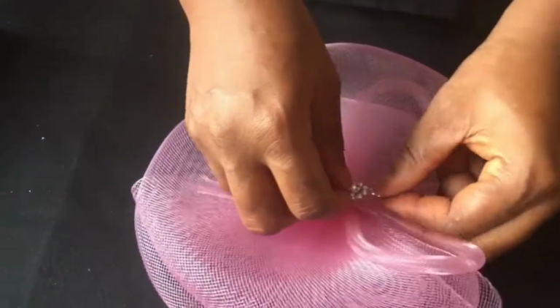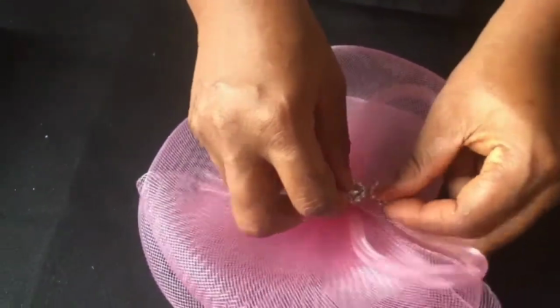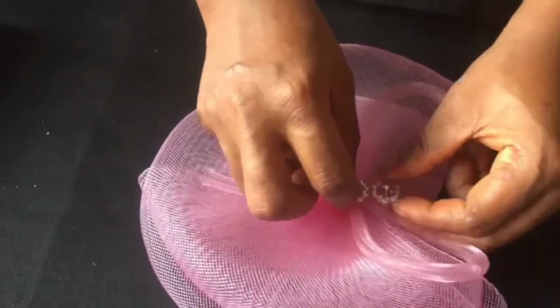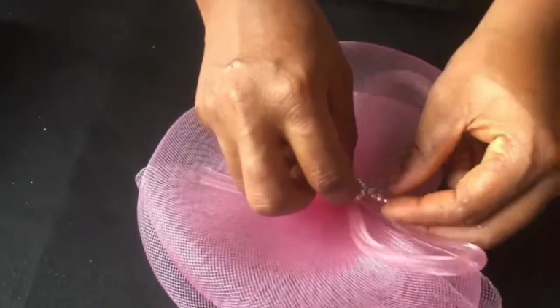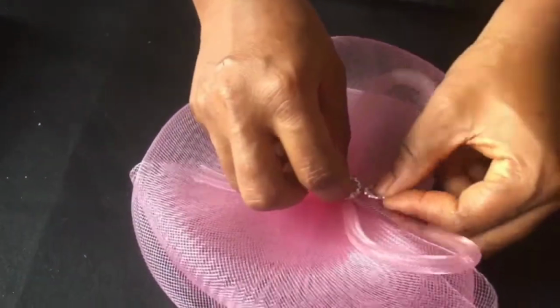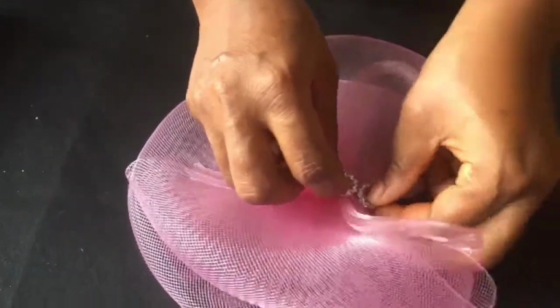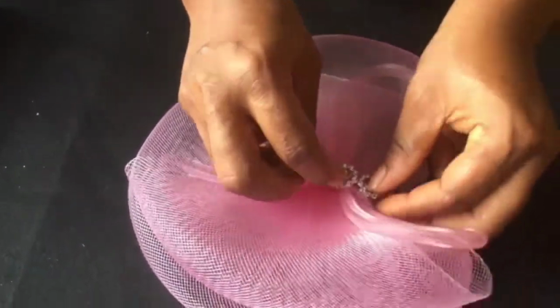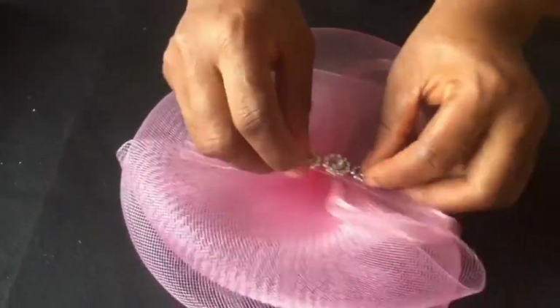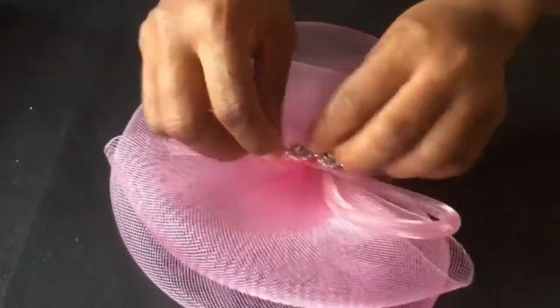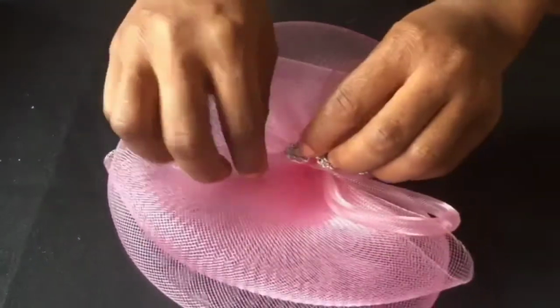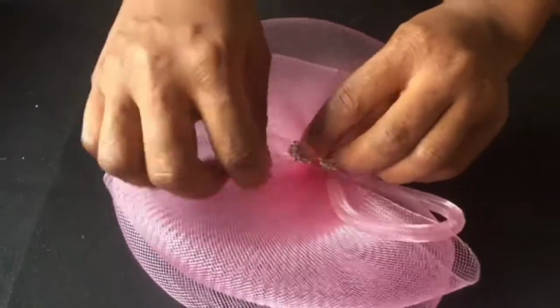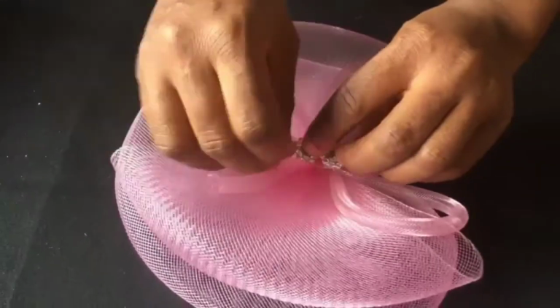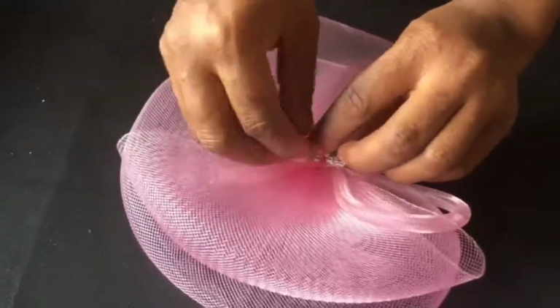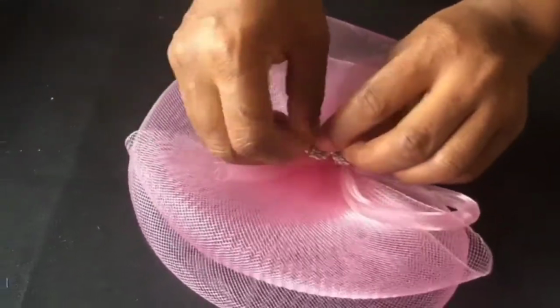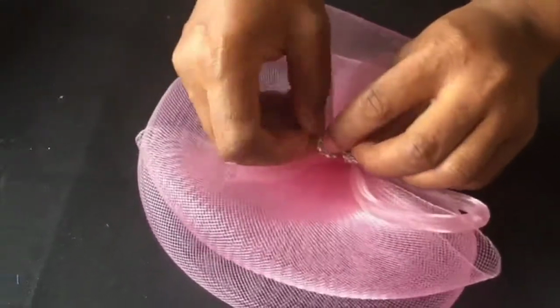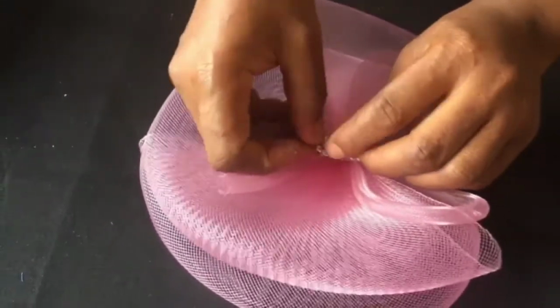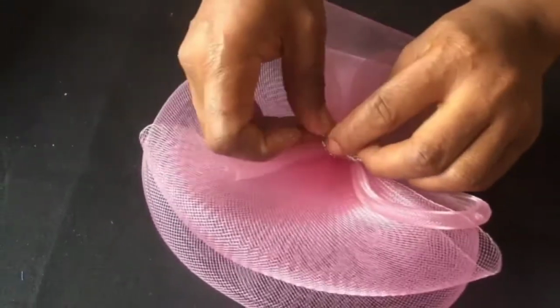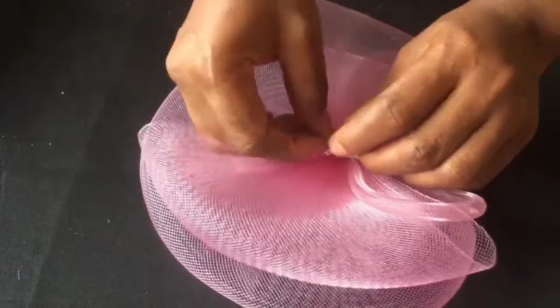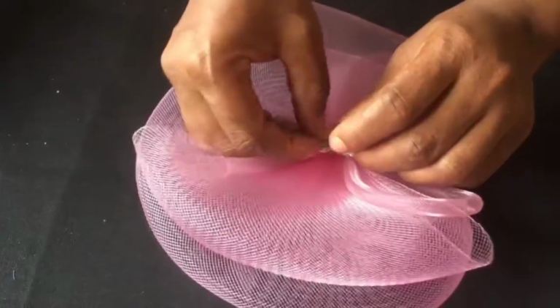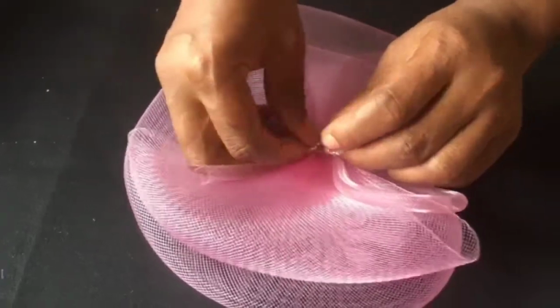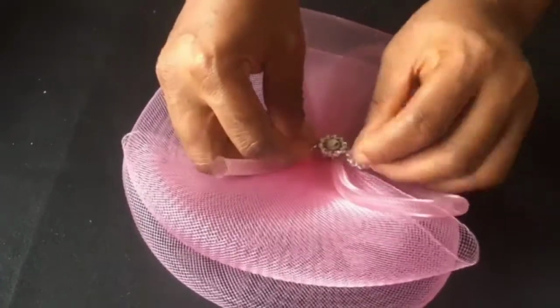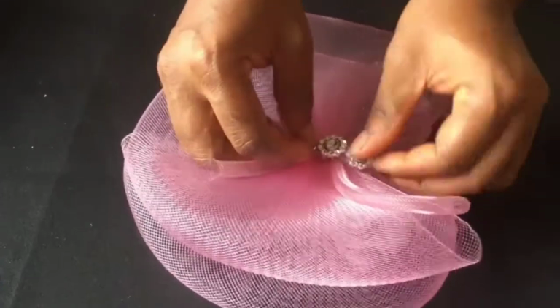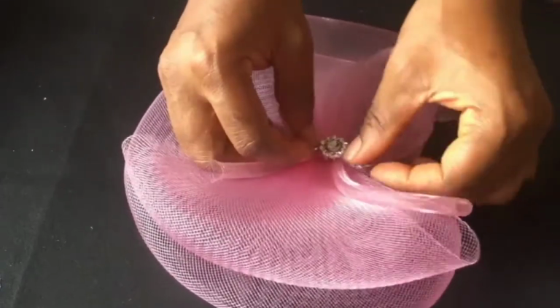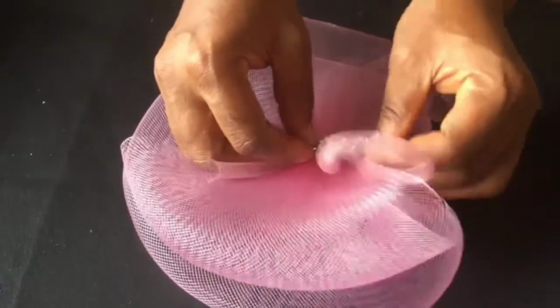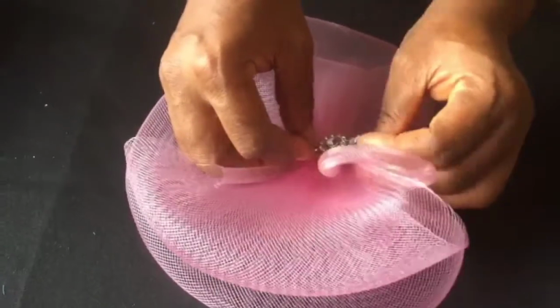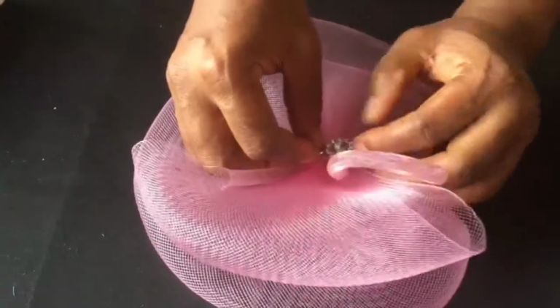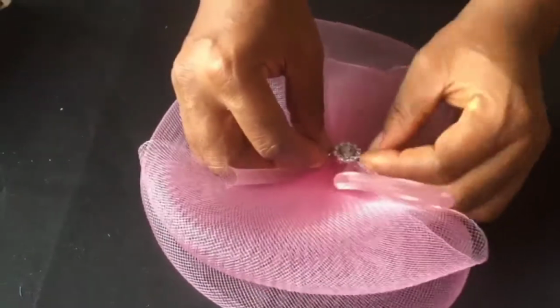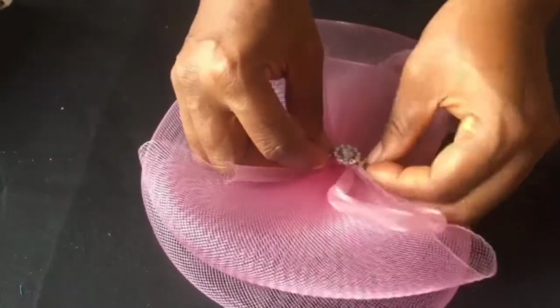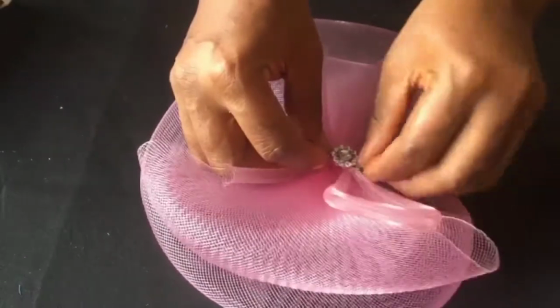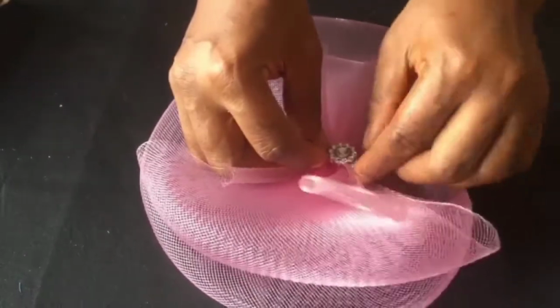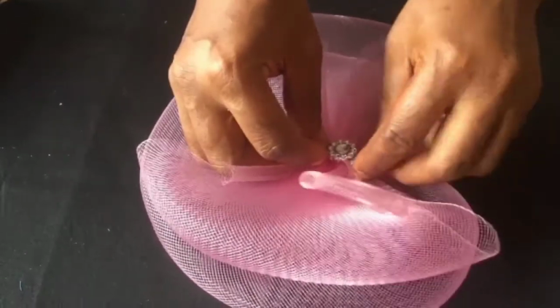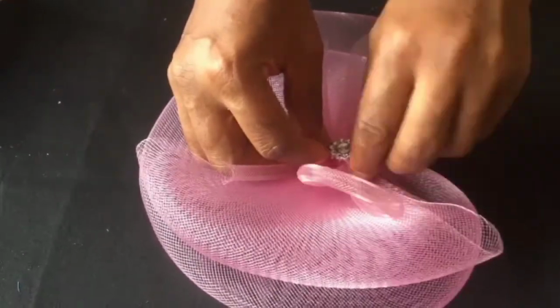Then we attach our stone trimmings to cover up the centre, sewing them in place. That's it.